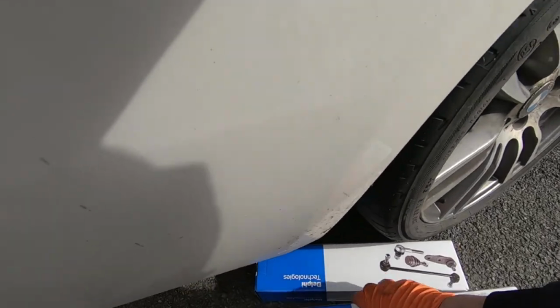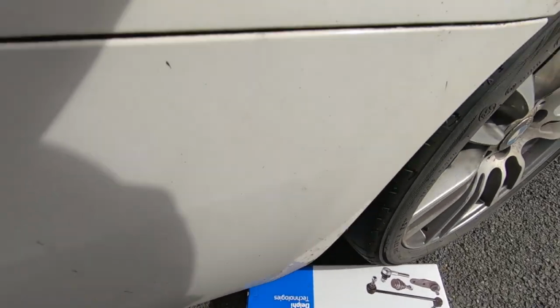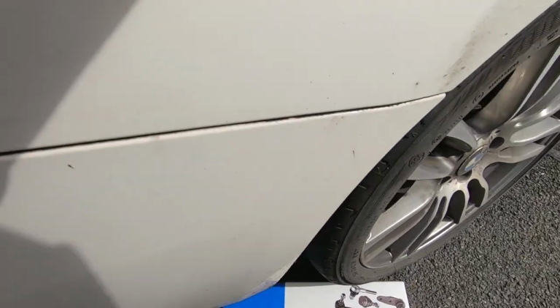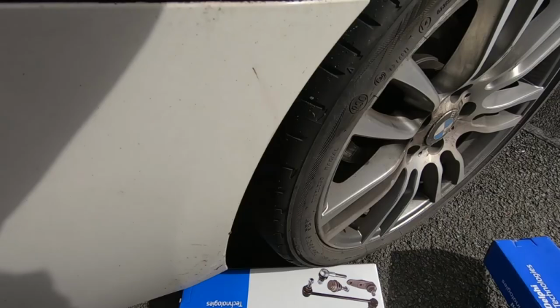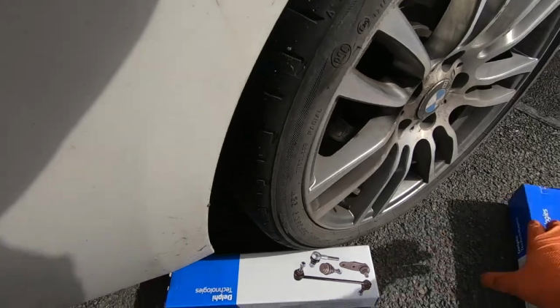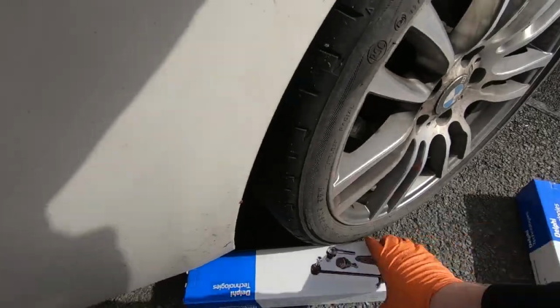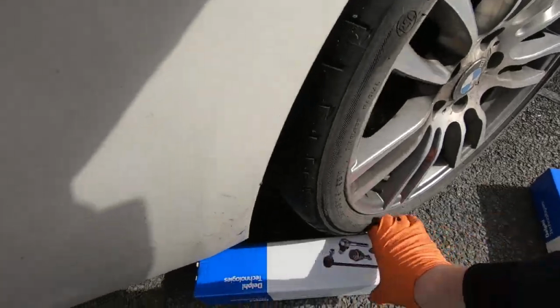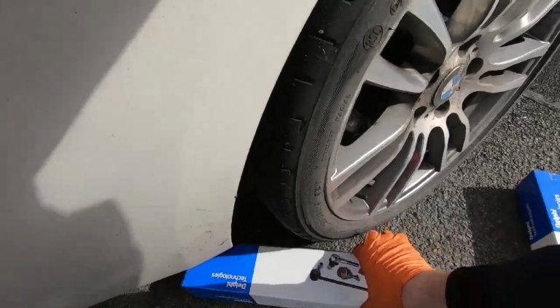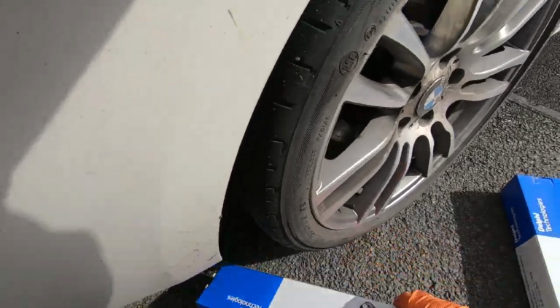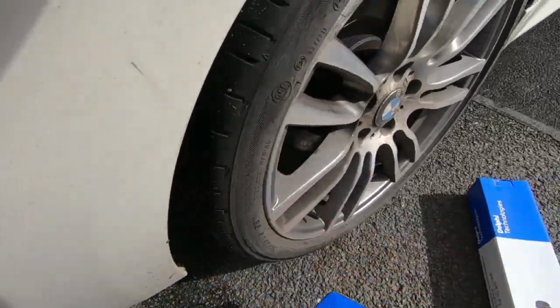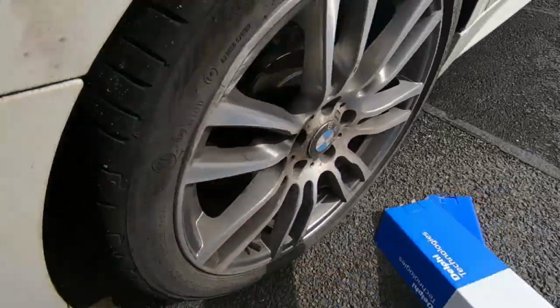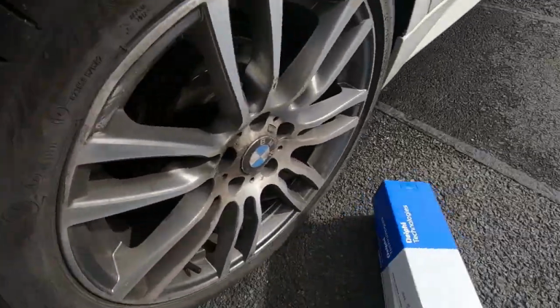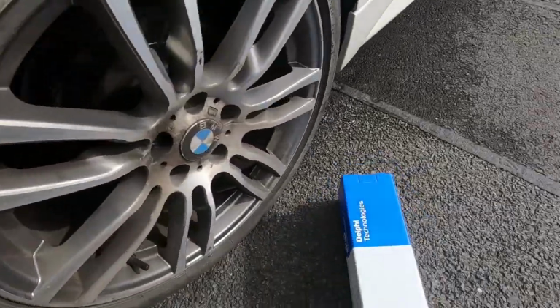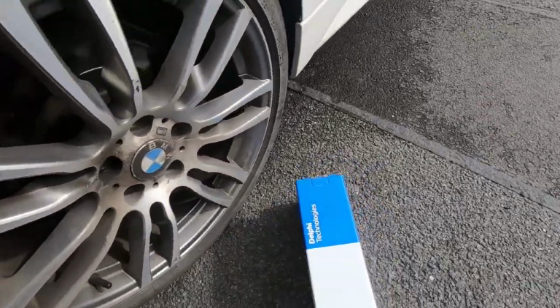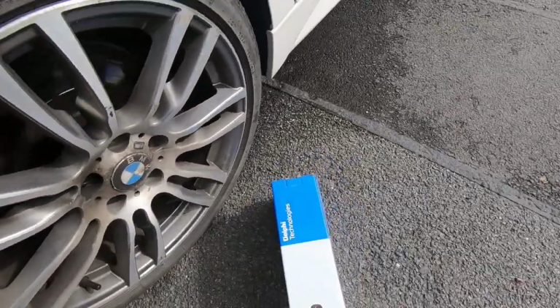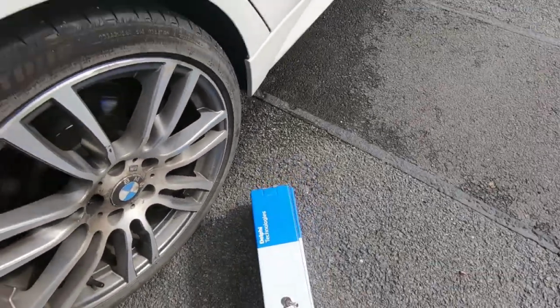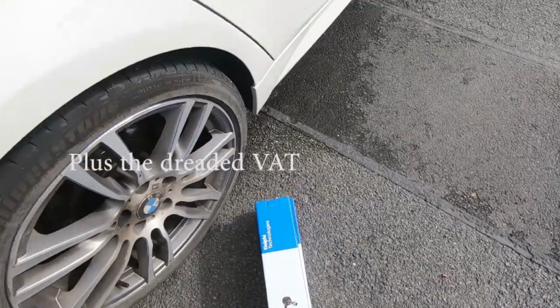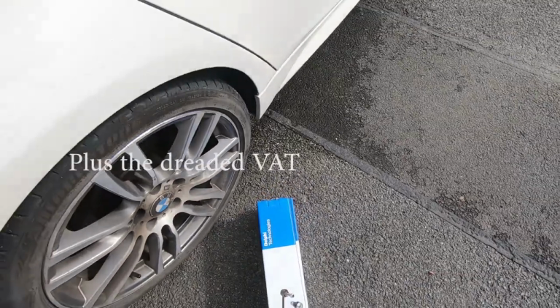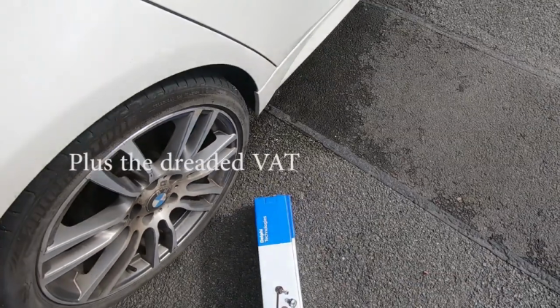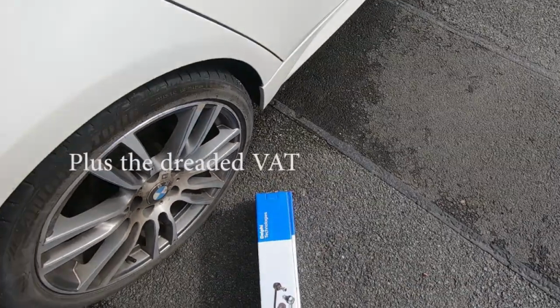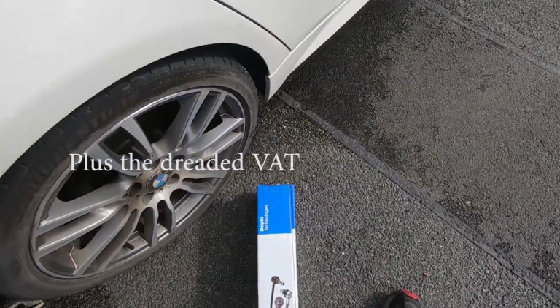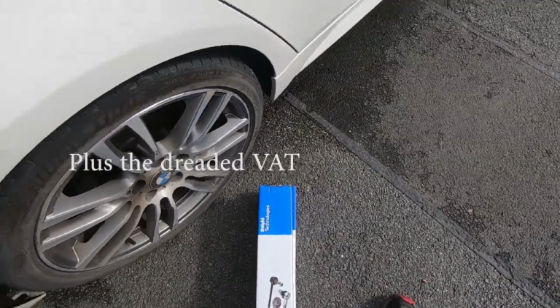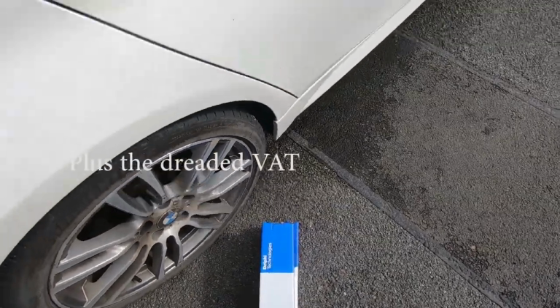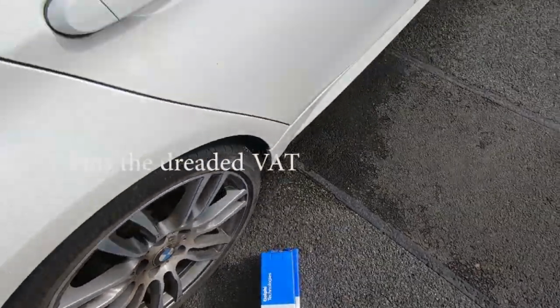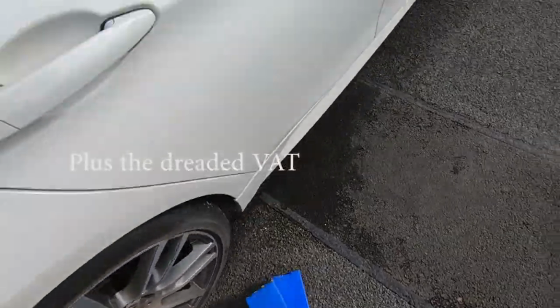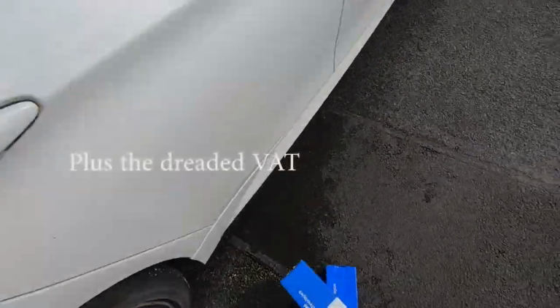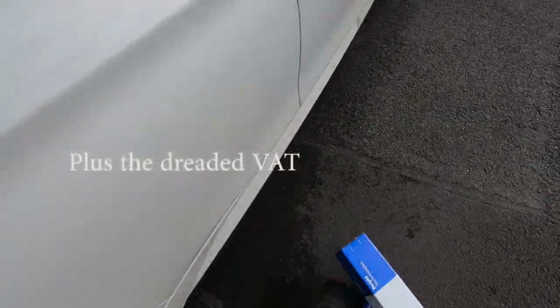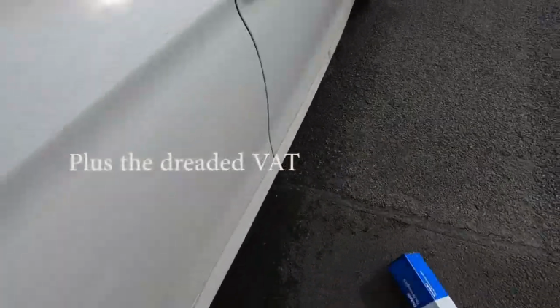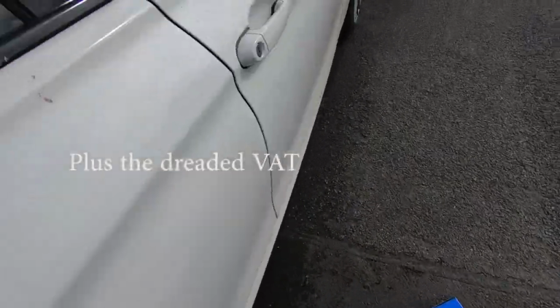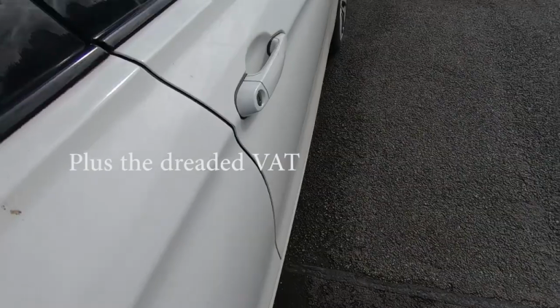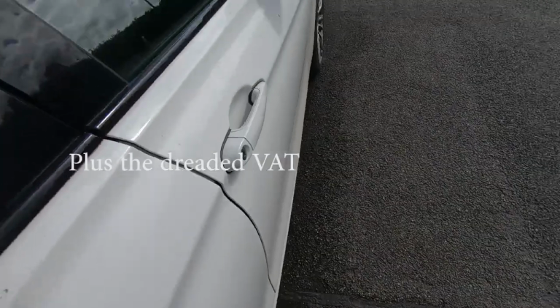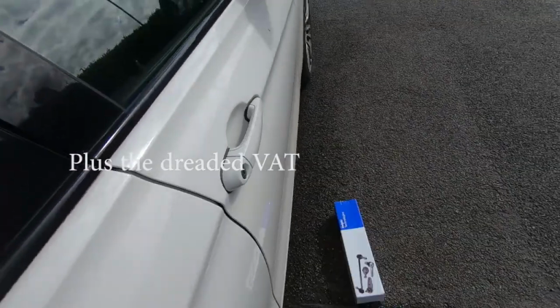These are Delphi ones. 25 quid for the pair, which wasn't bad. Probably will cost more after.